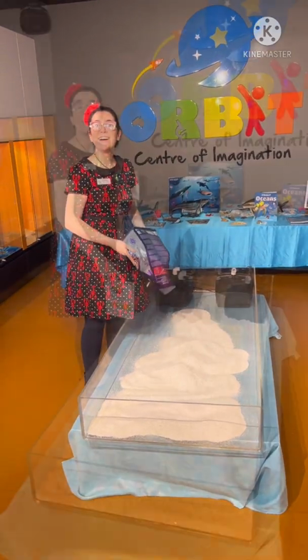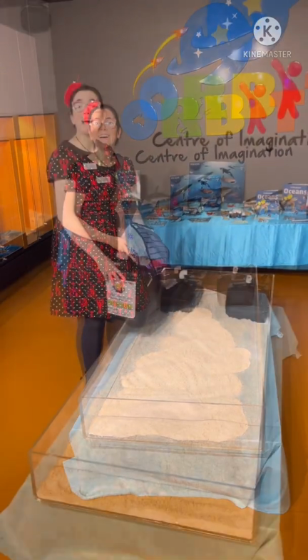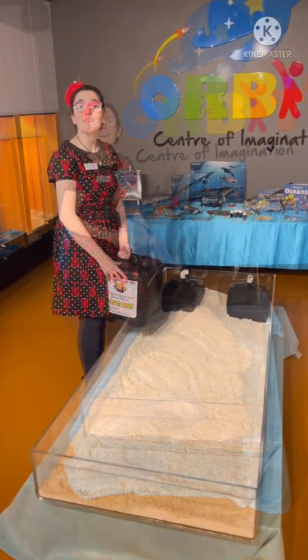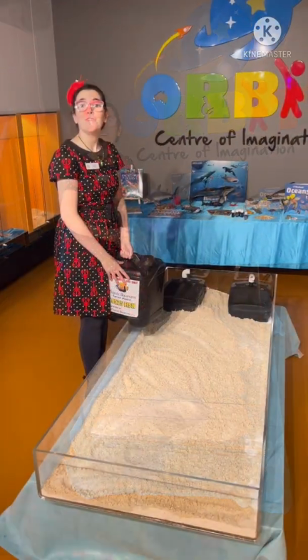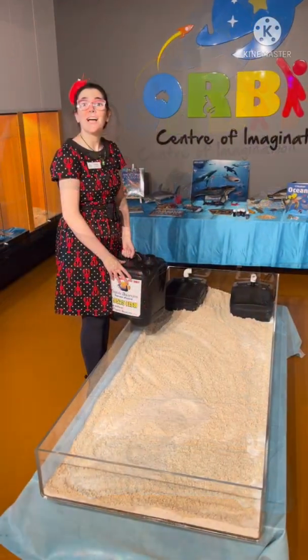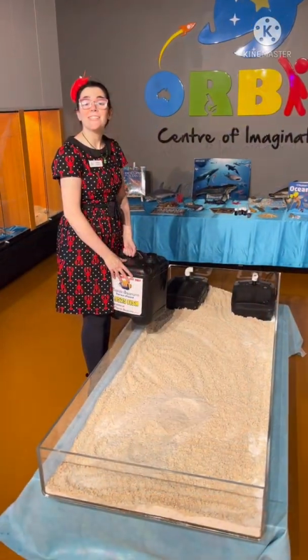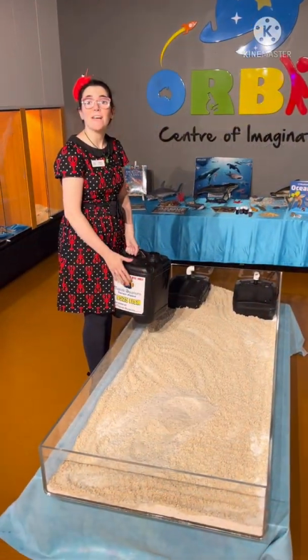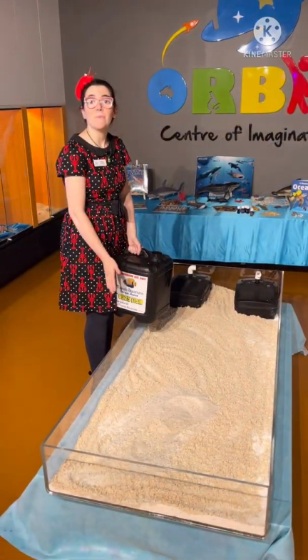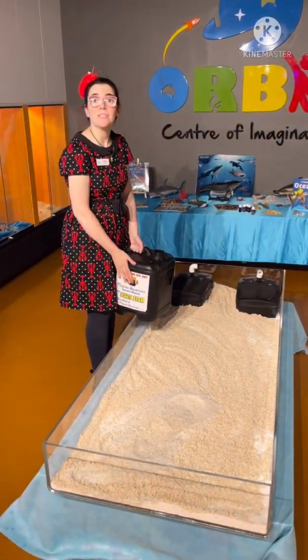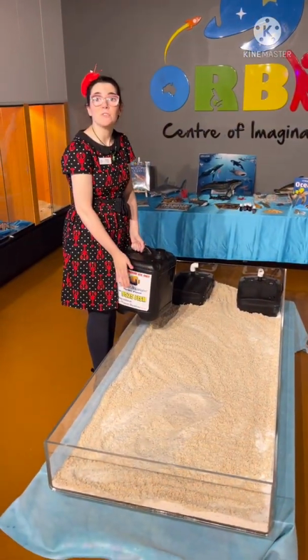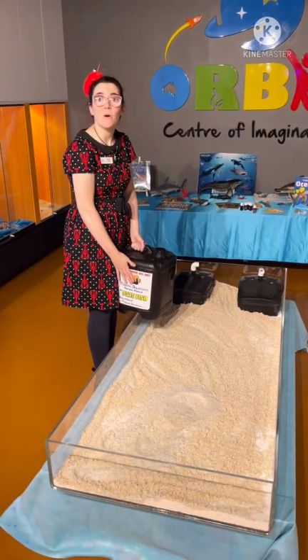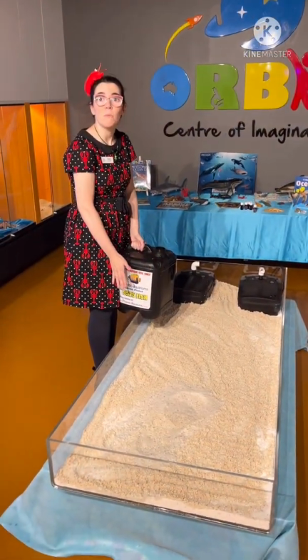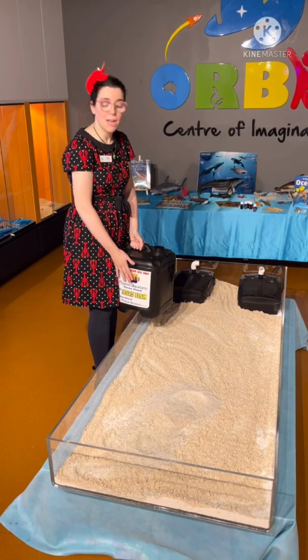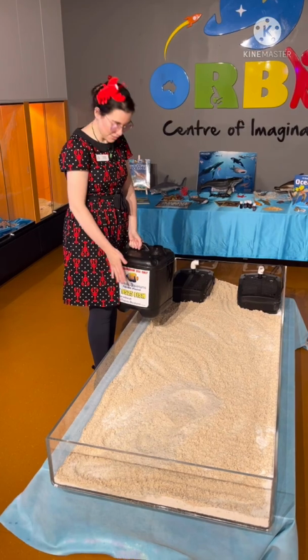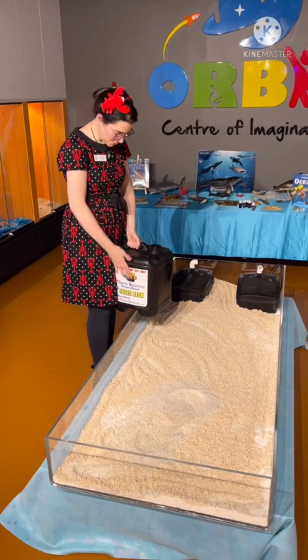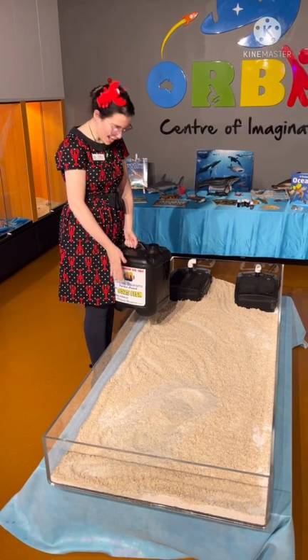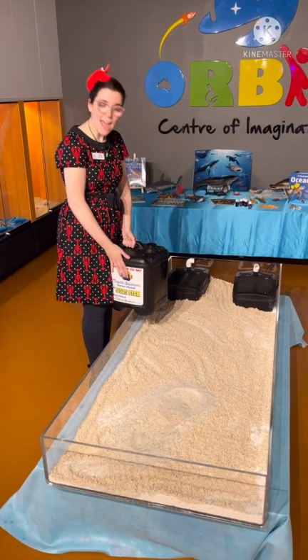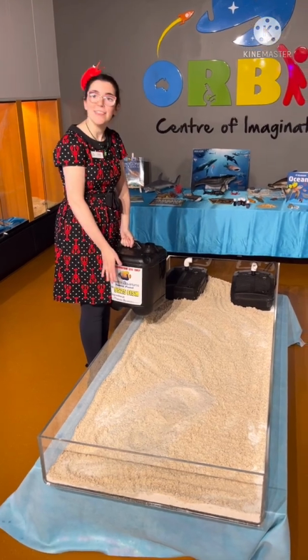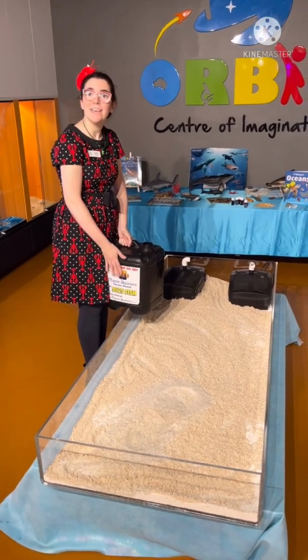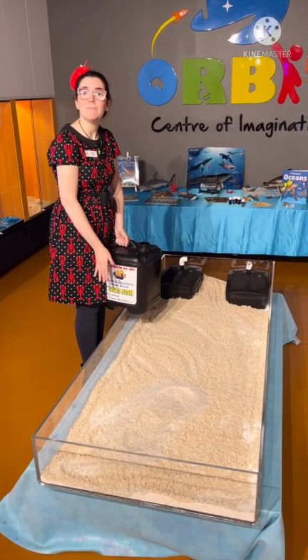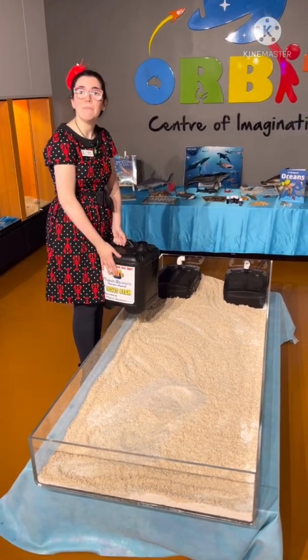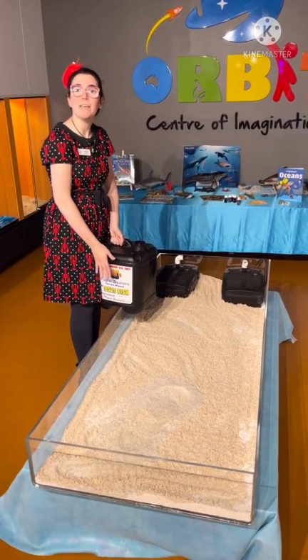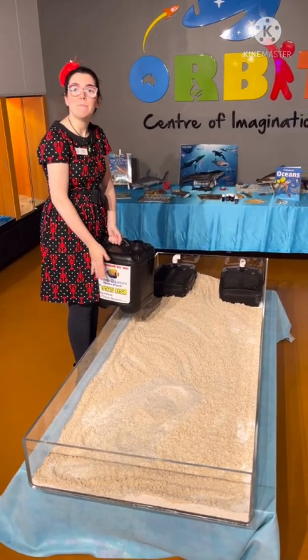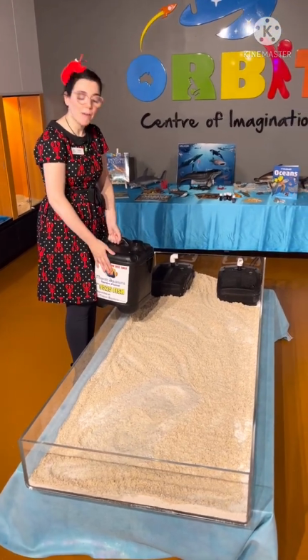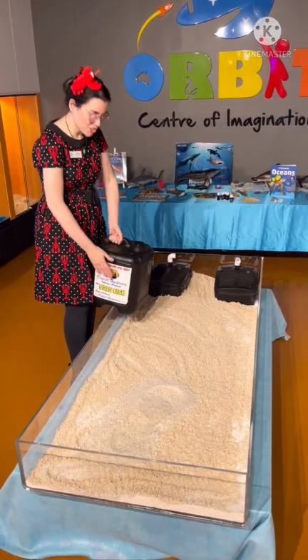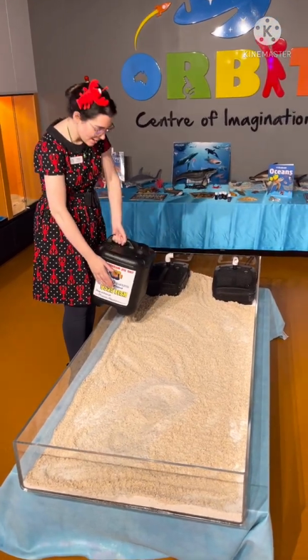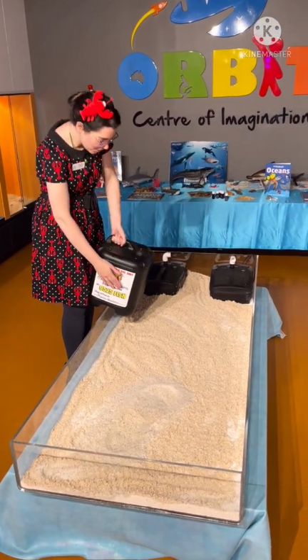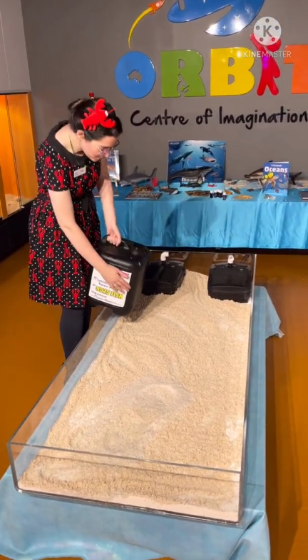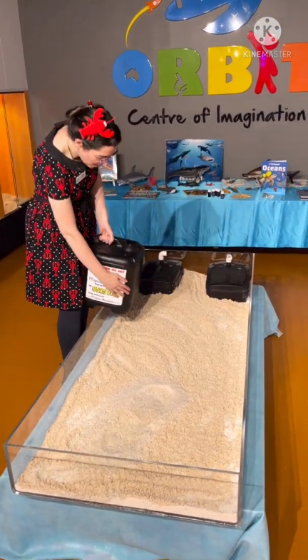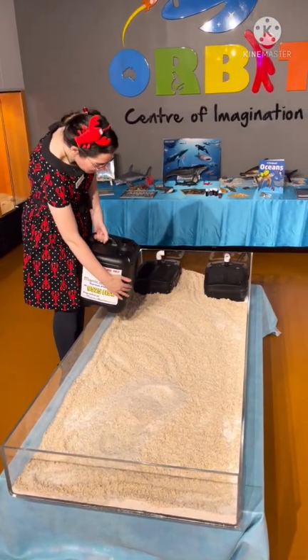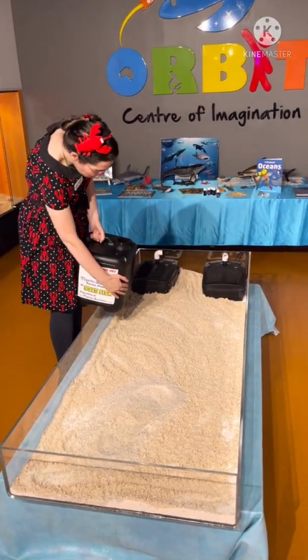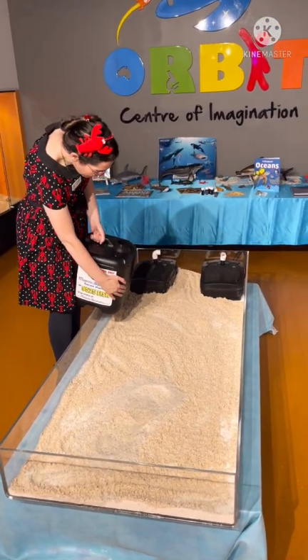Now I'm going to fill our tank with some salt water. Look at these big jugs of salt water!